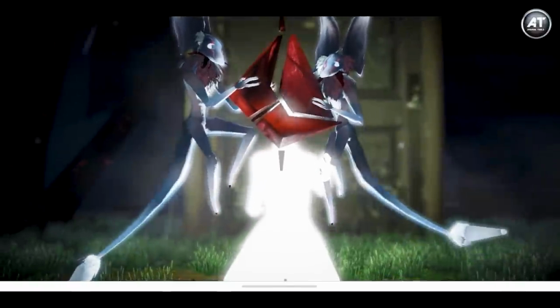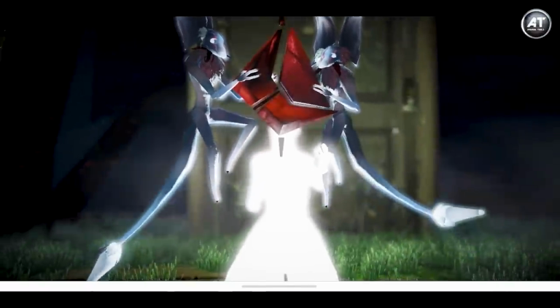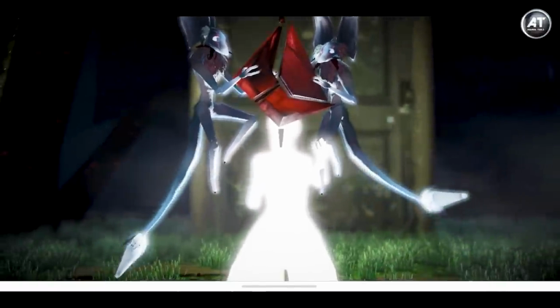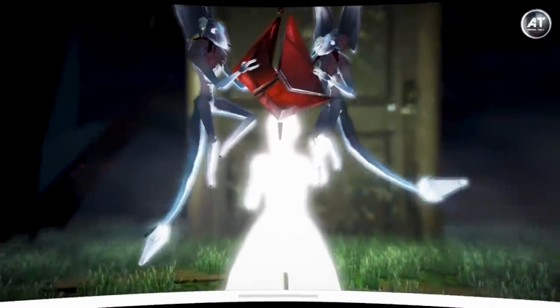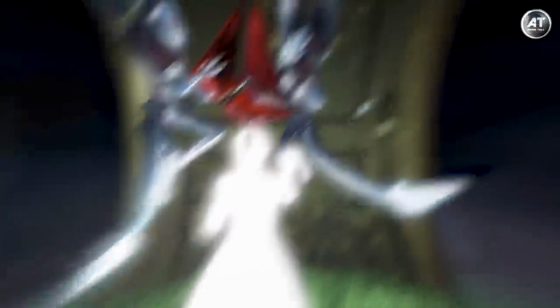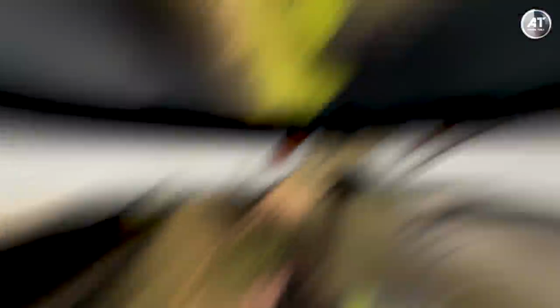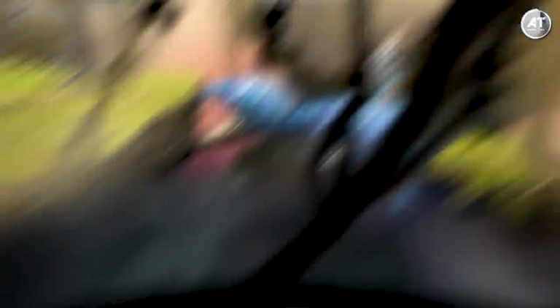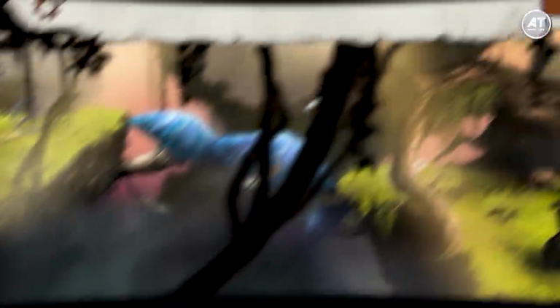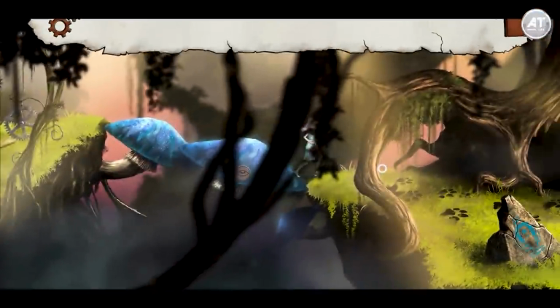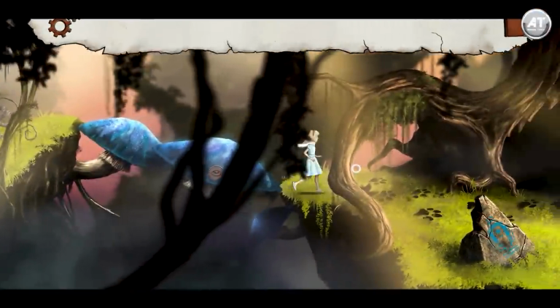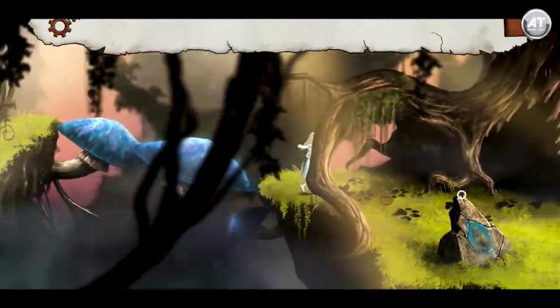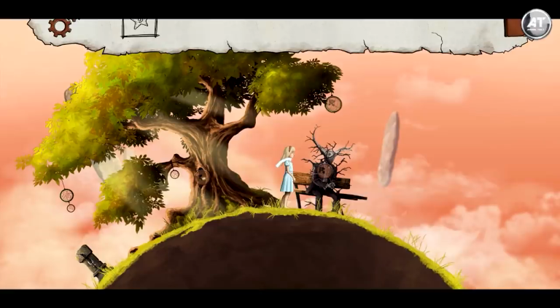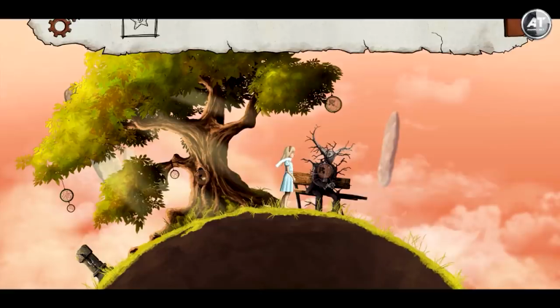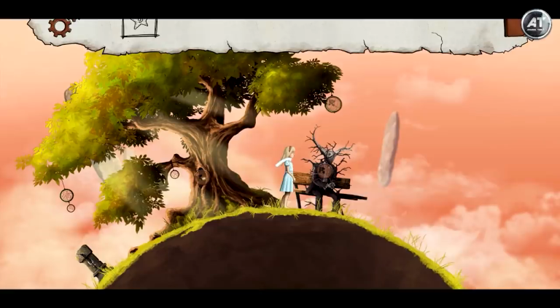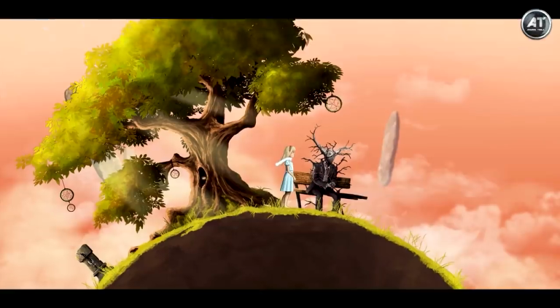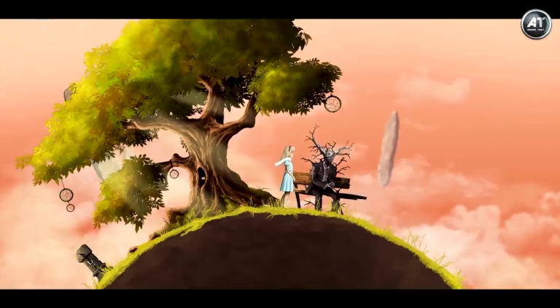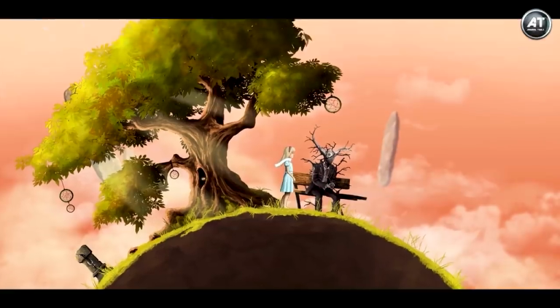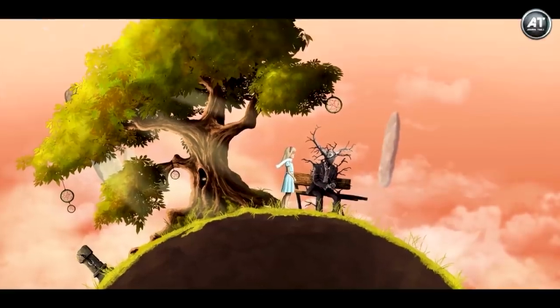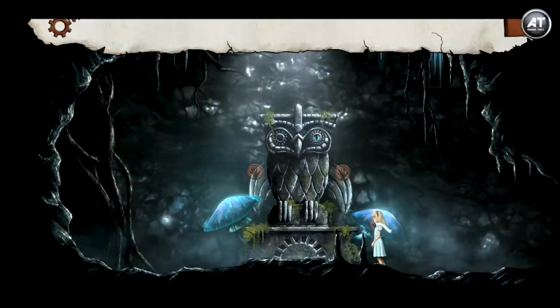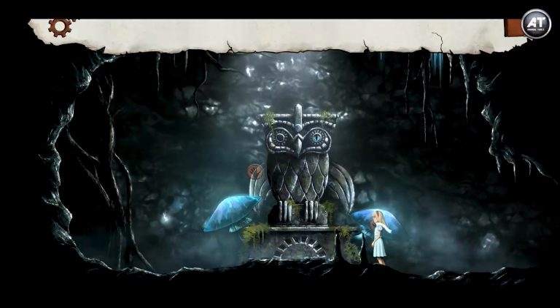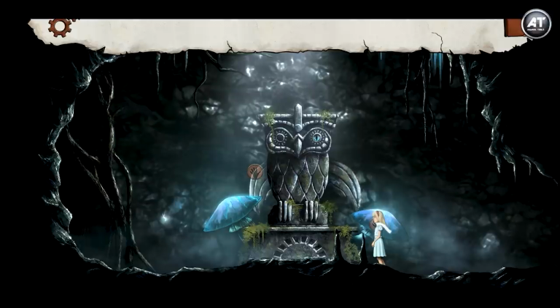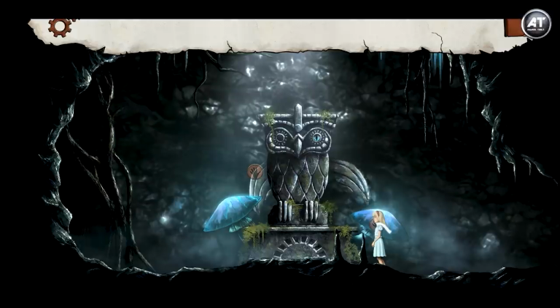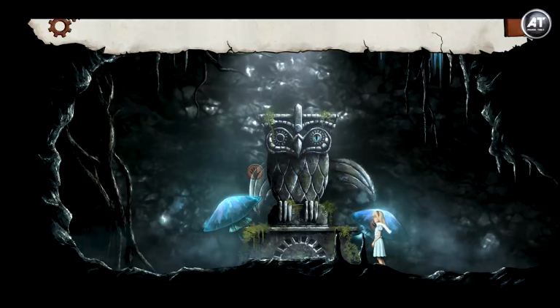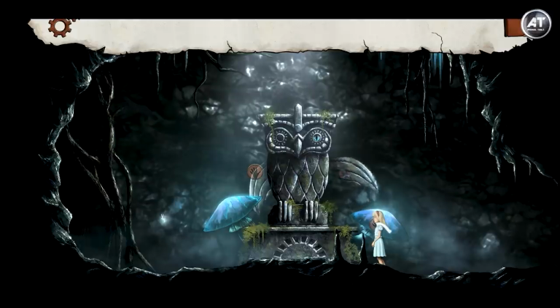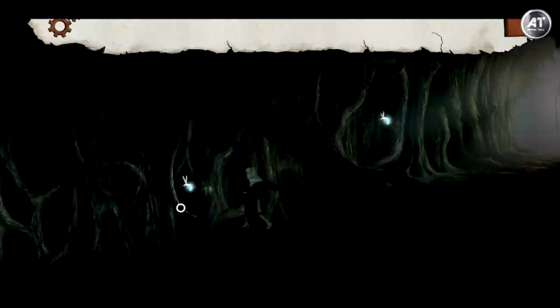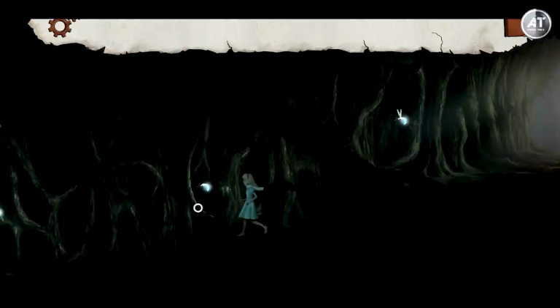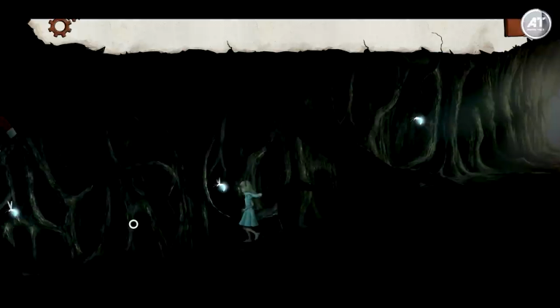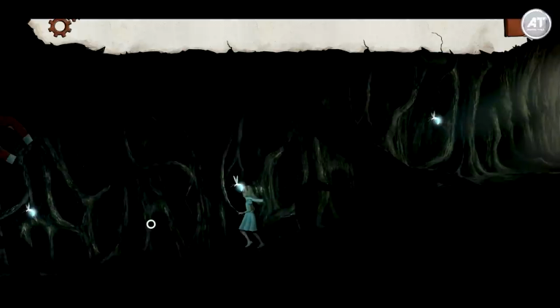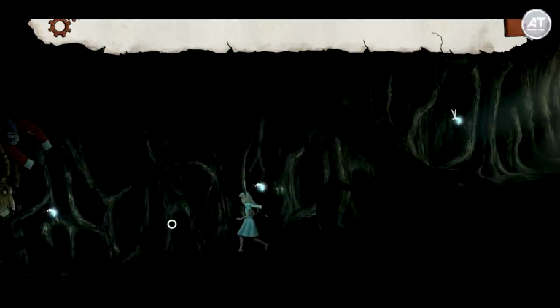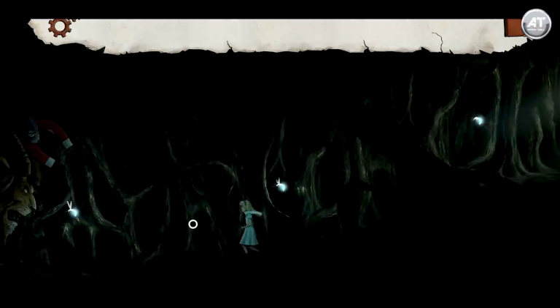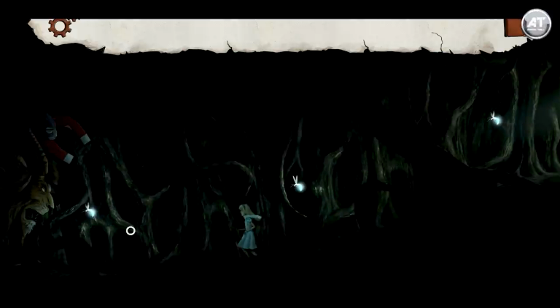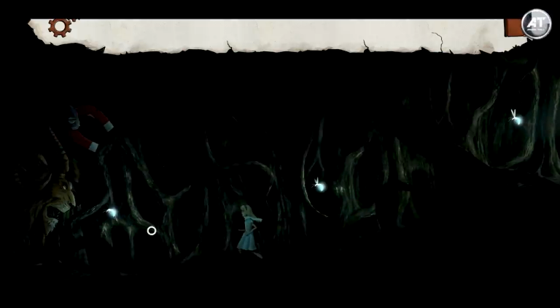the 10 best adventure games for your Android and iOS device. But before we start the video, let me introduce you to today's sponsor: Inky Doodle.